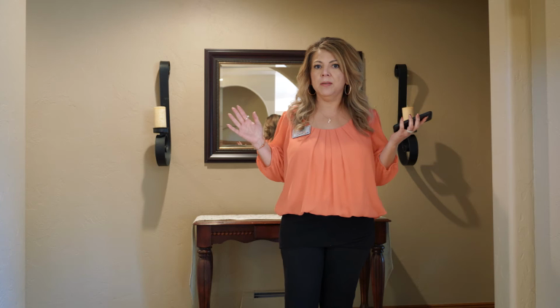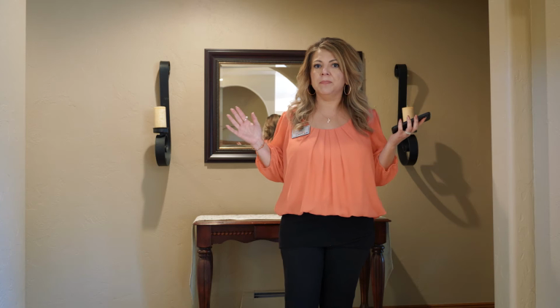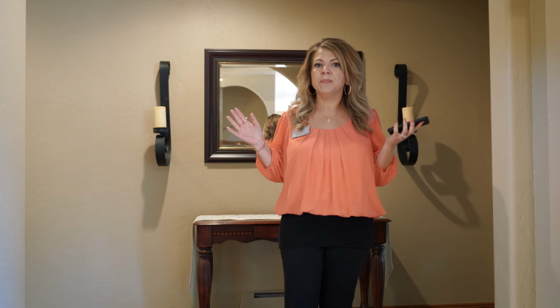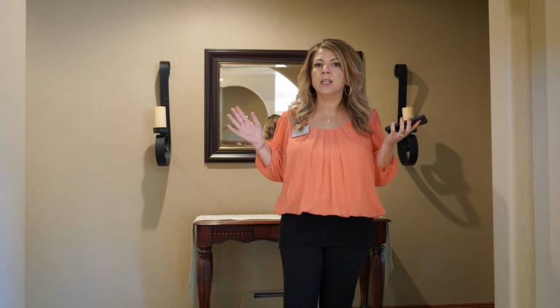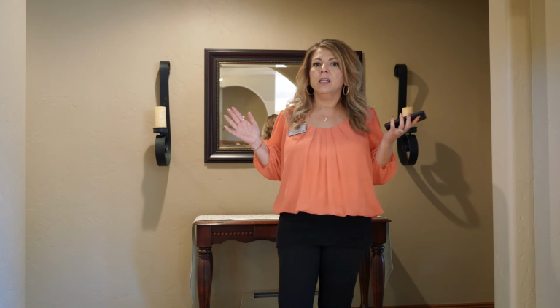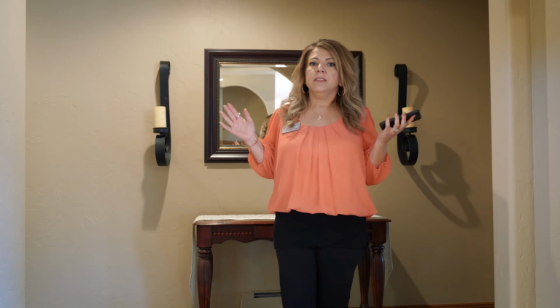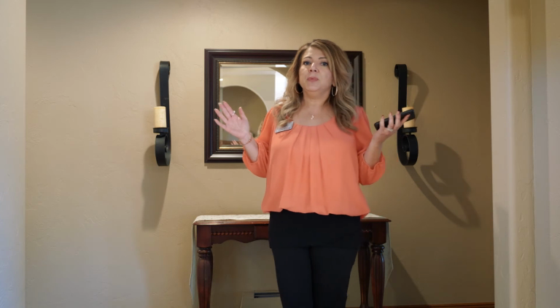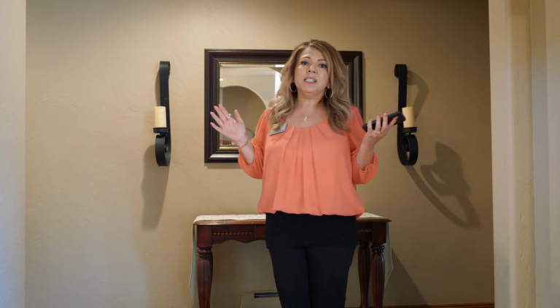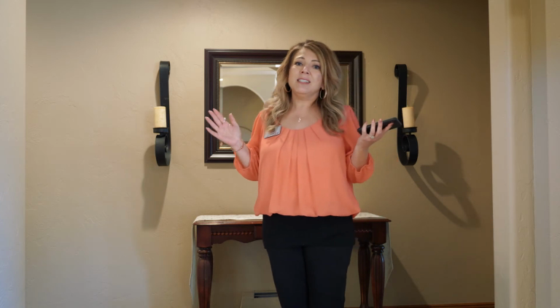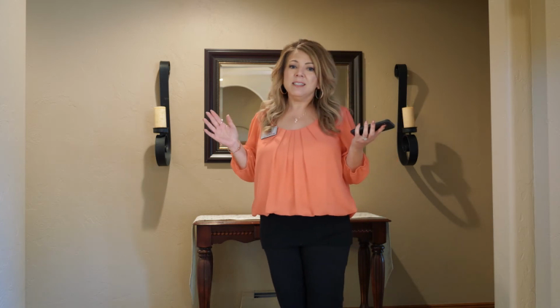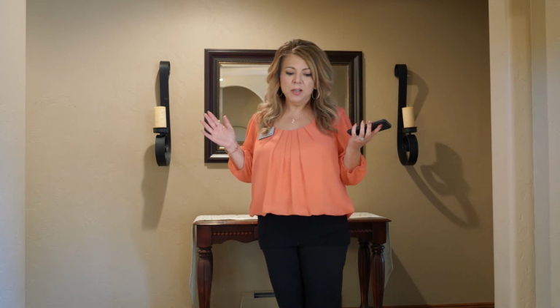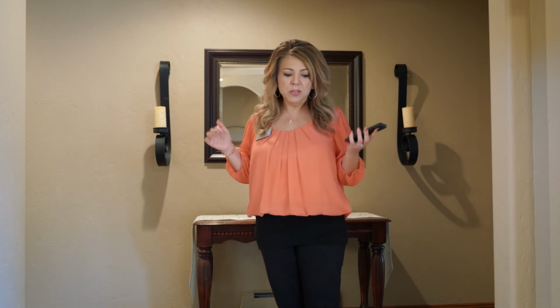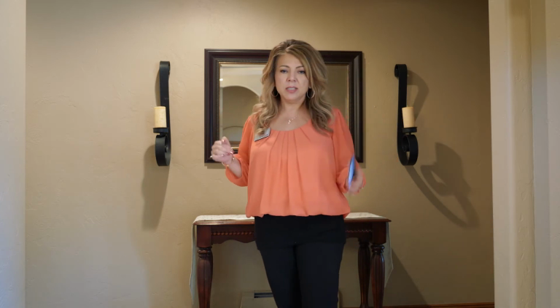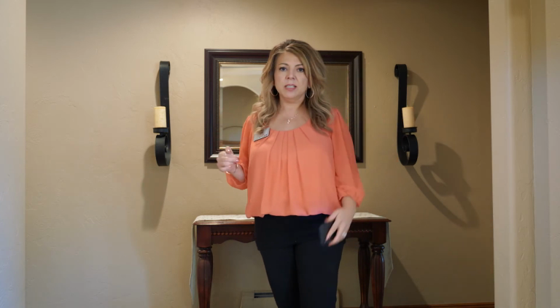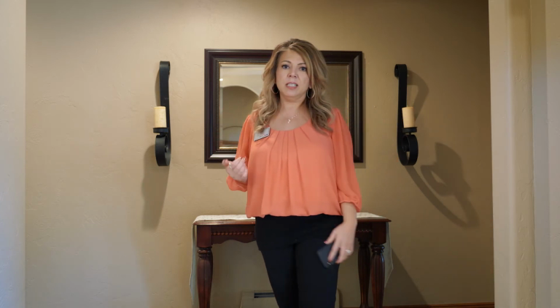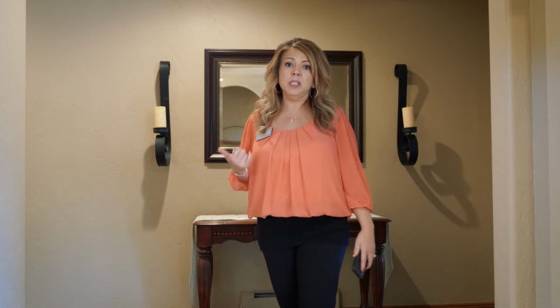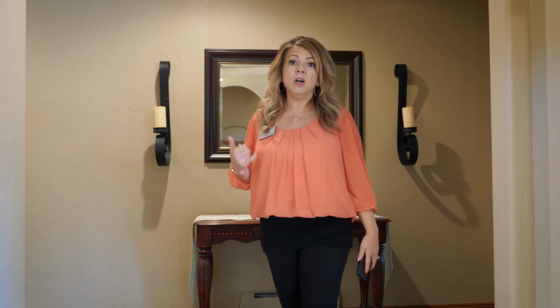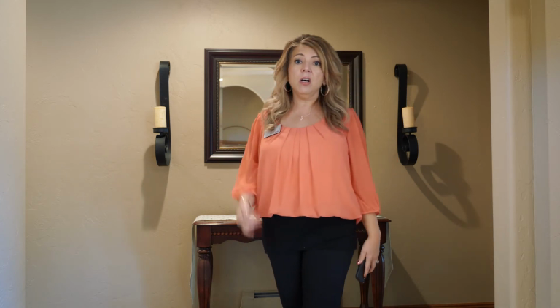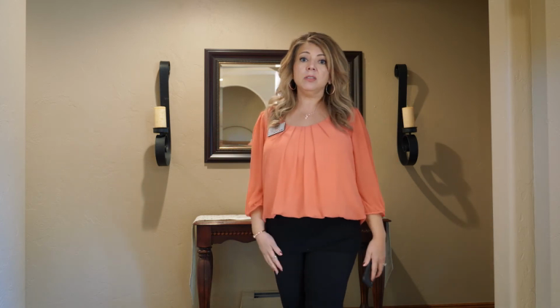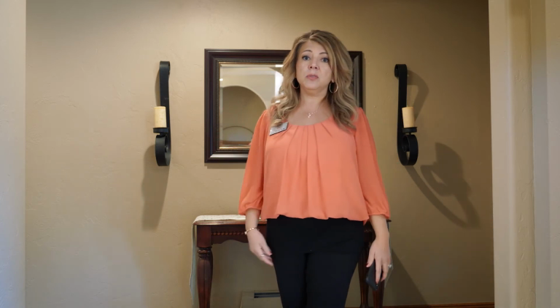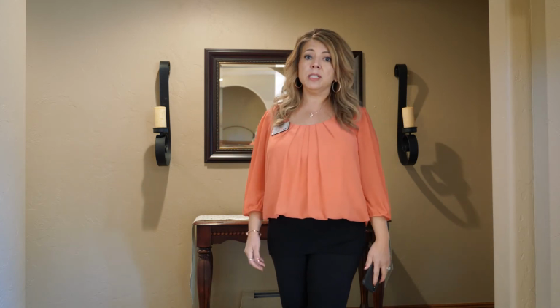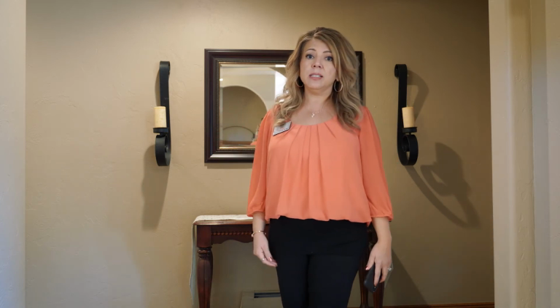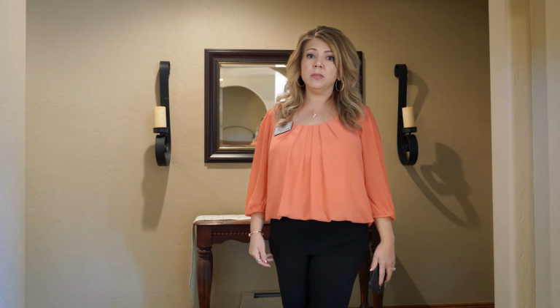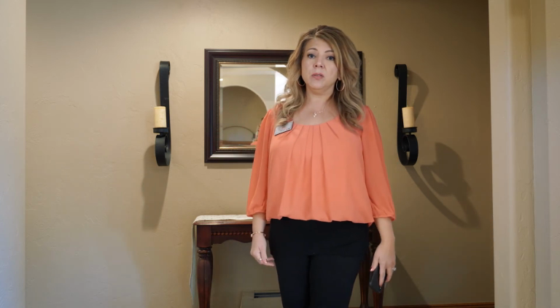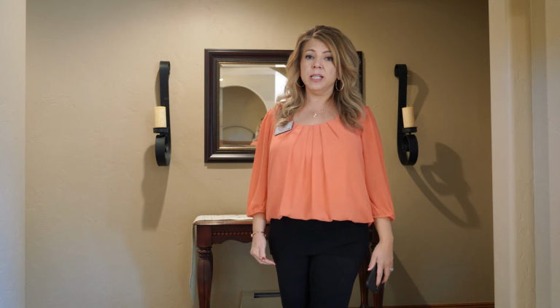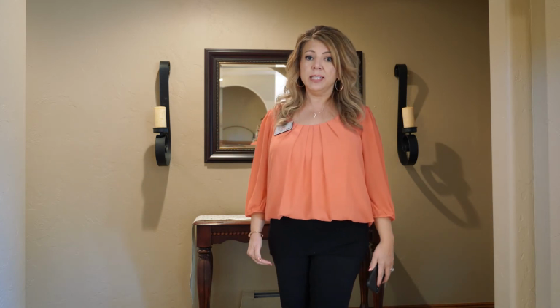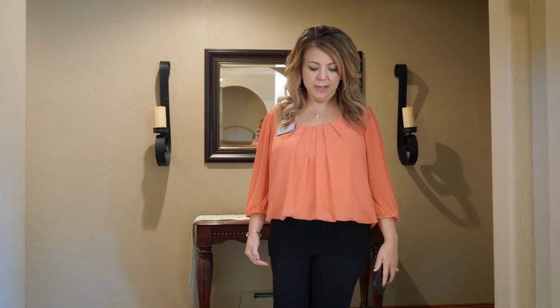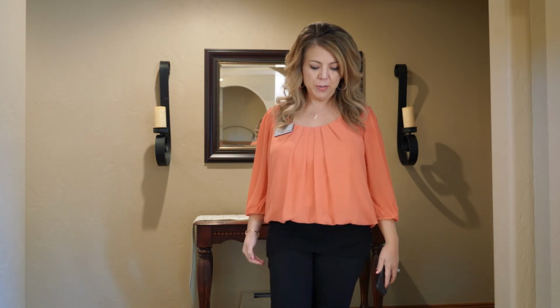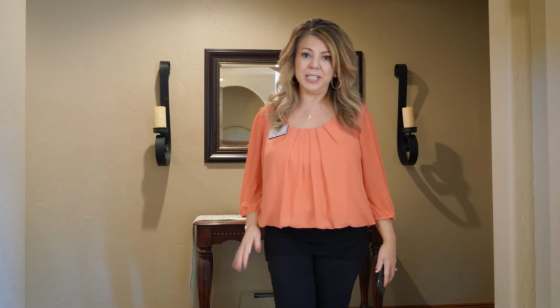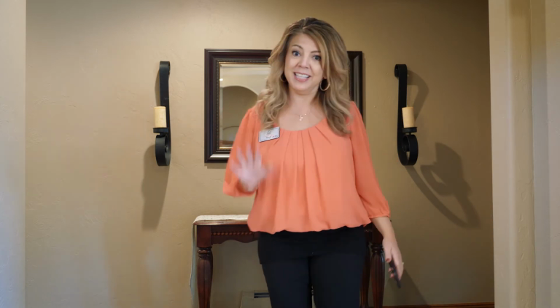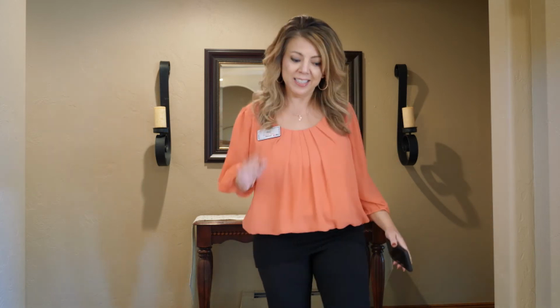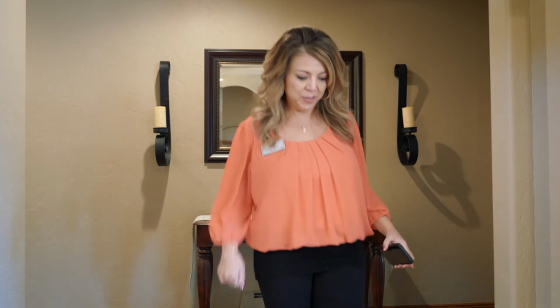If you want to see this house, just give me a call at 260-9973. Thank you.